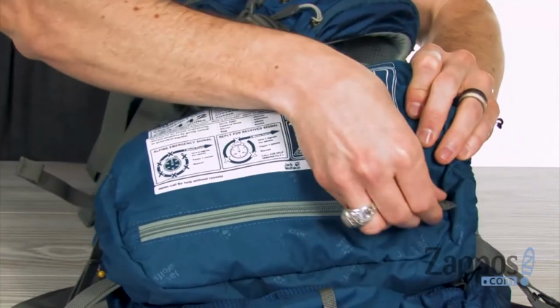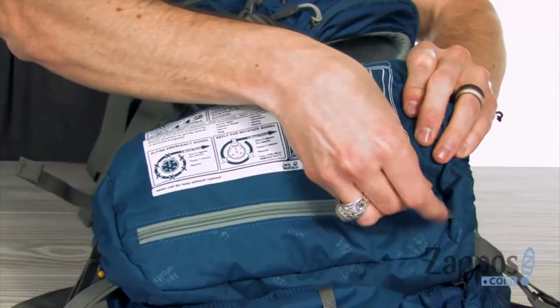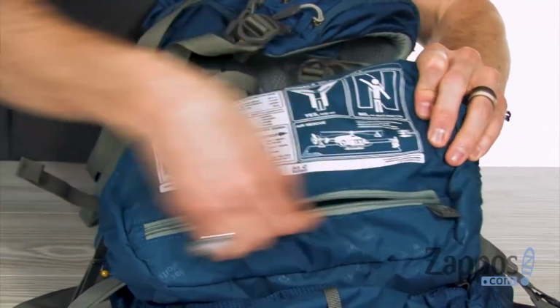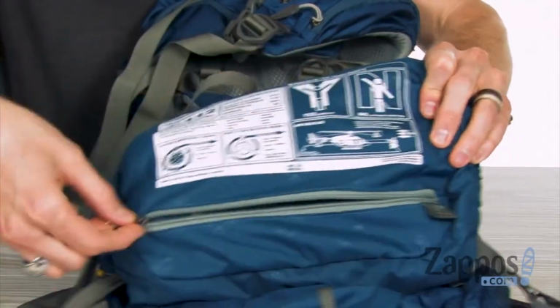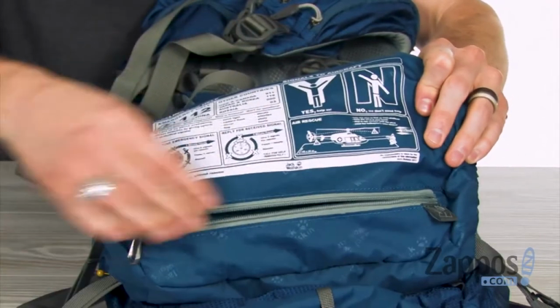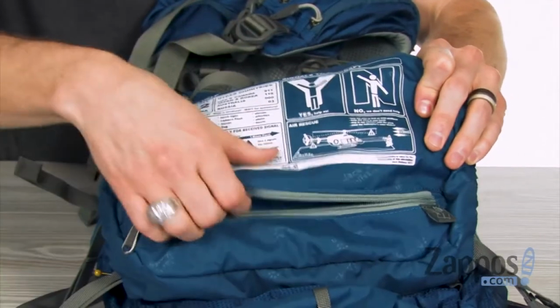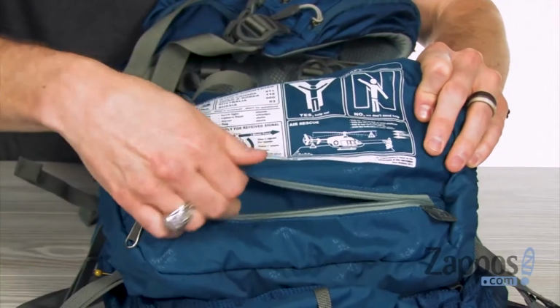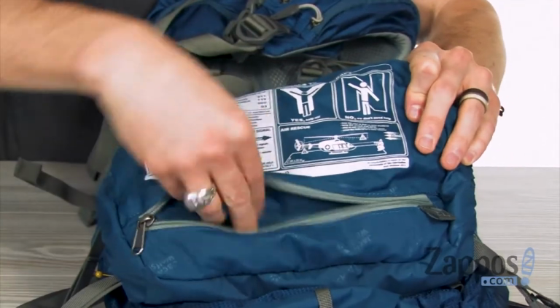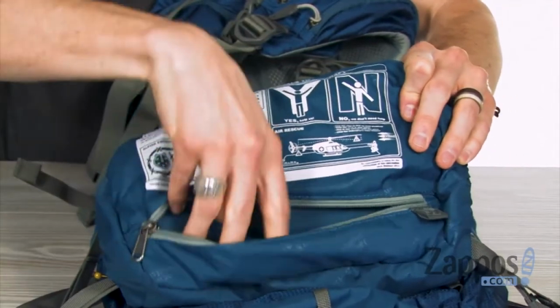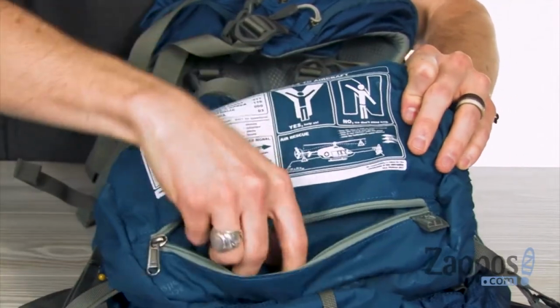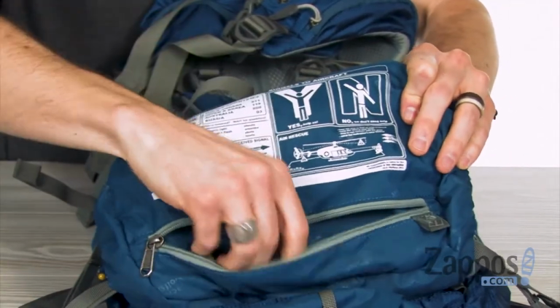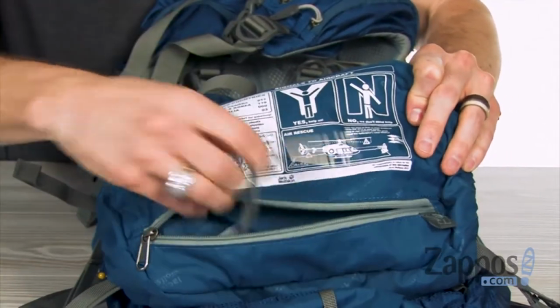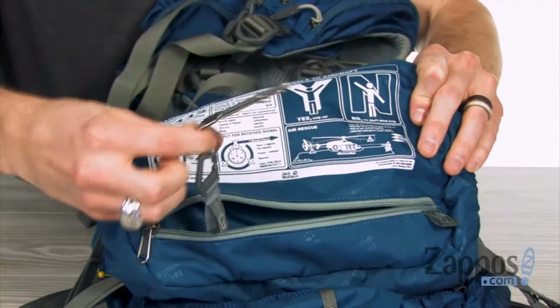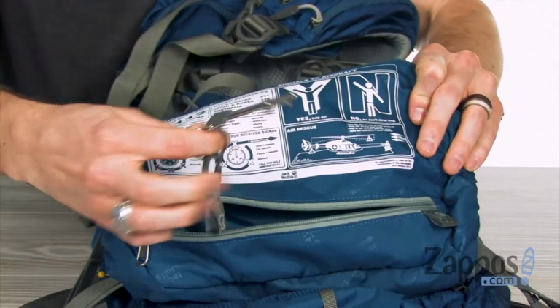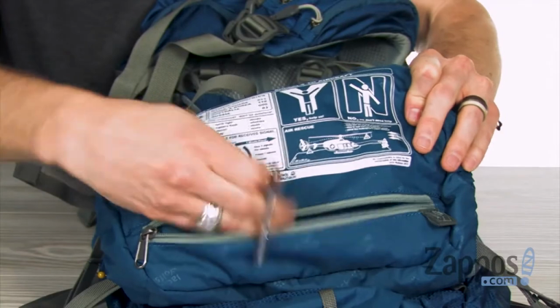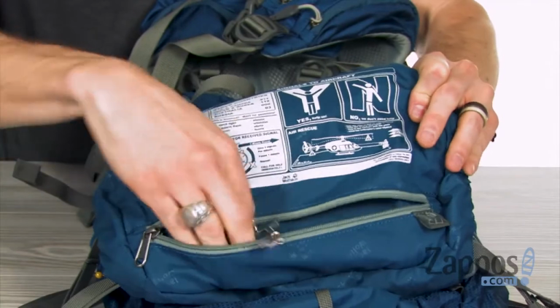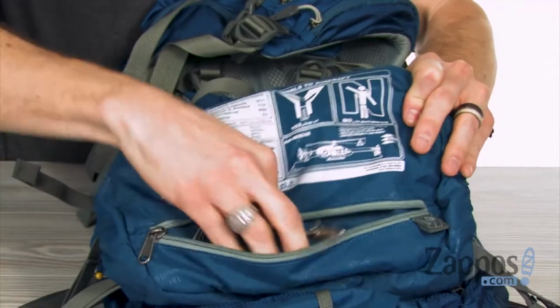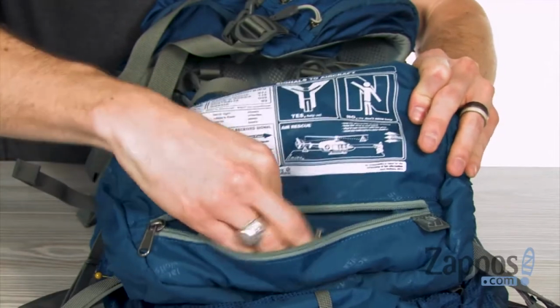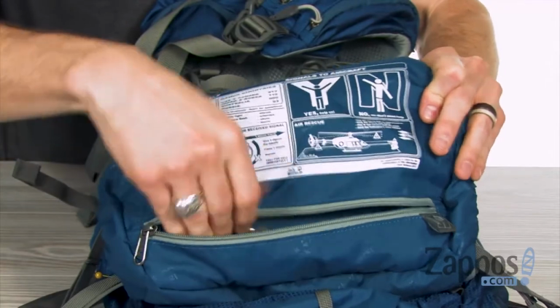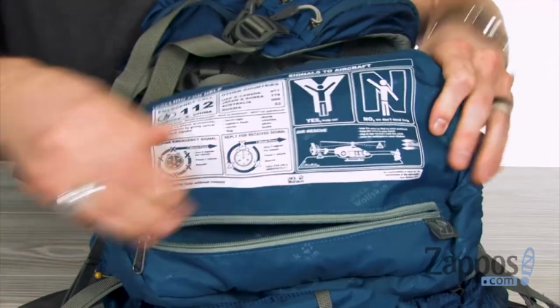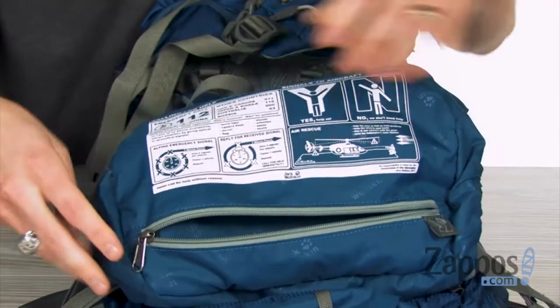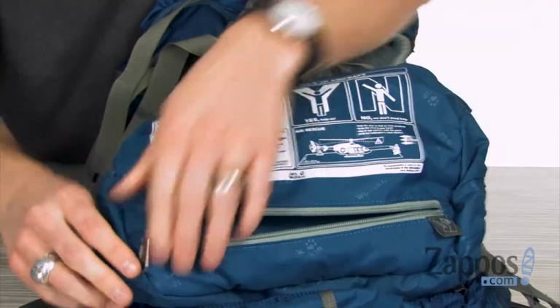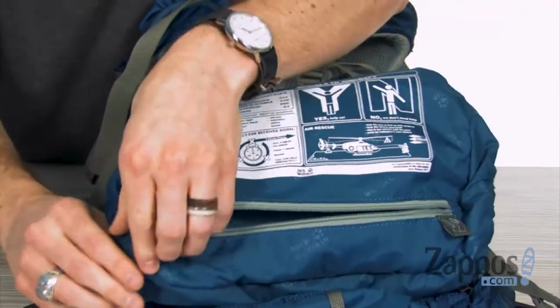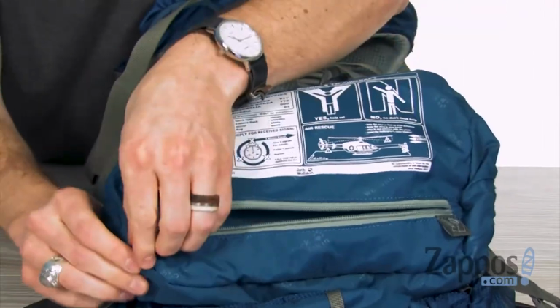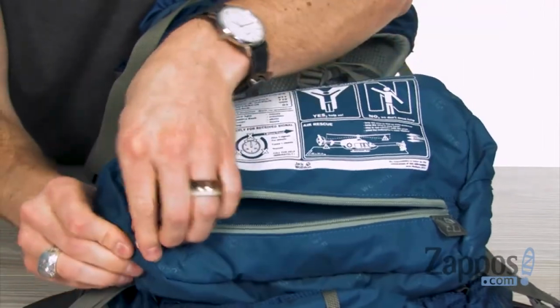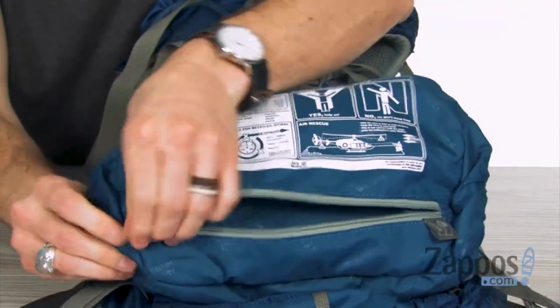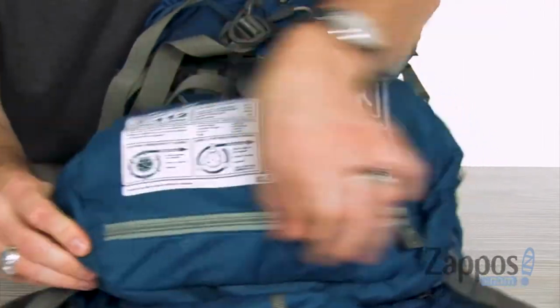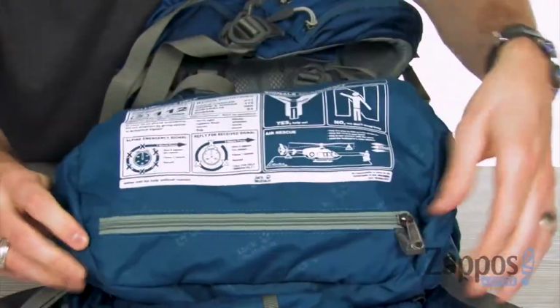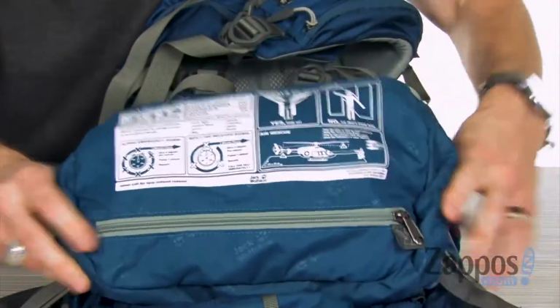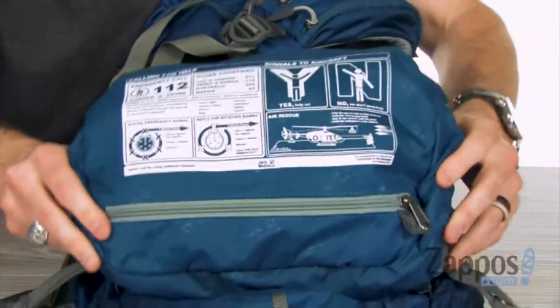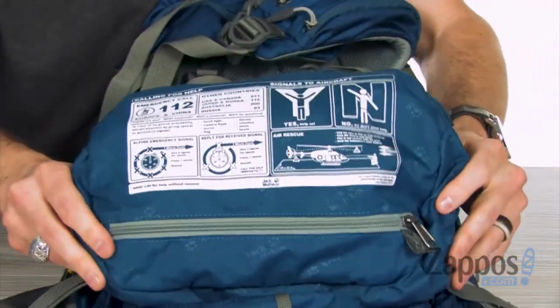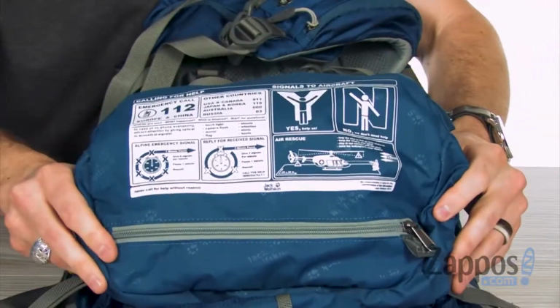We've also got an additional zip pocket up here that's got a little key holder, and you can store things like pen and paper in case you need them in an emergency.